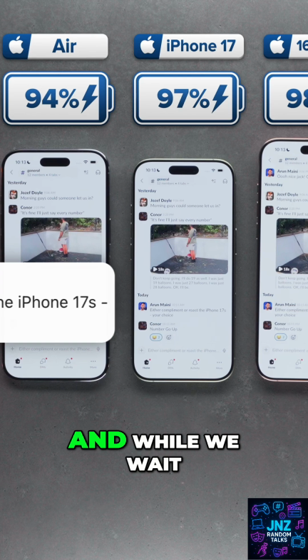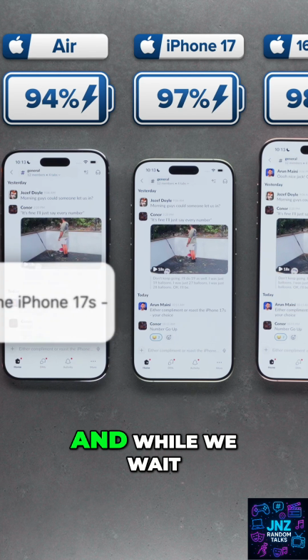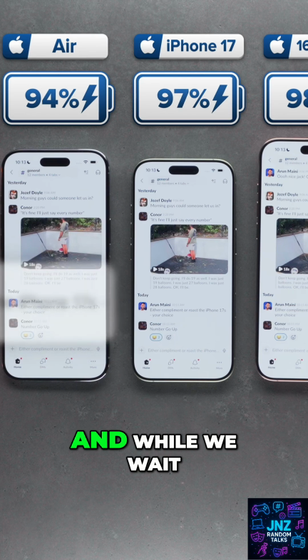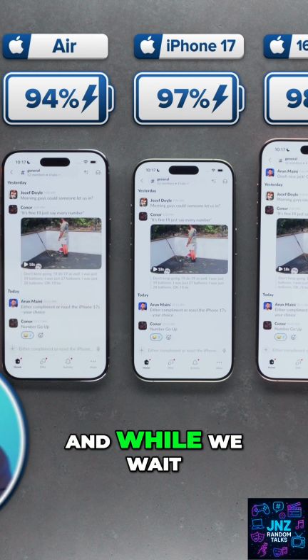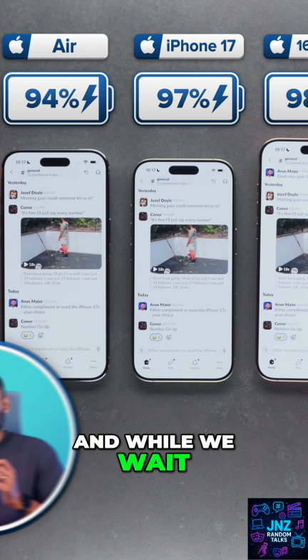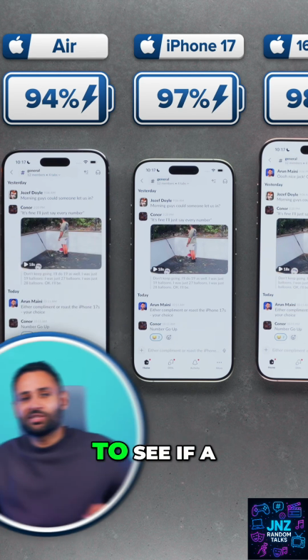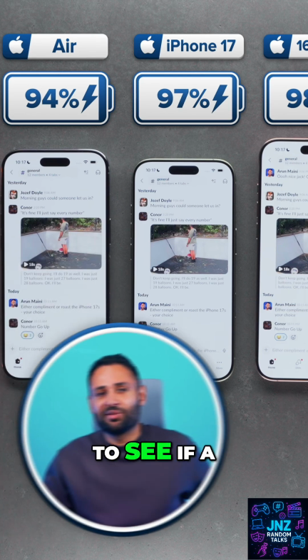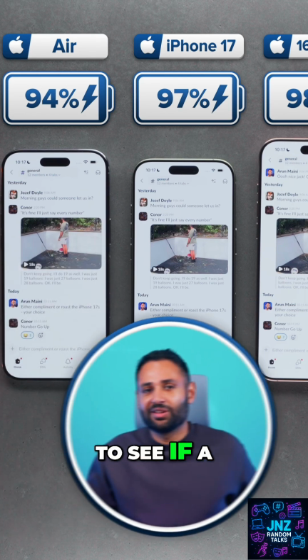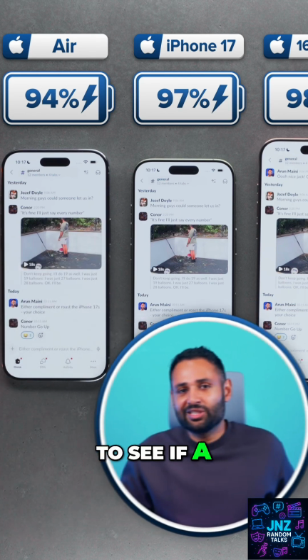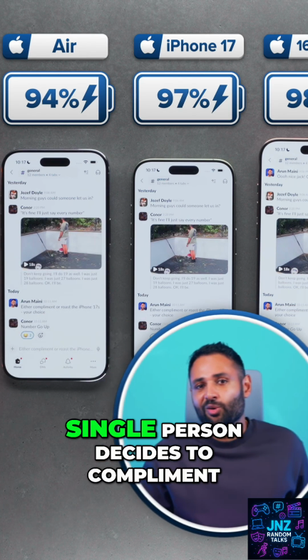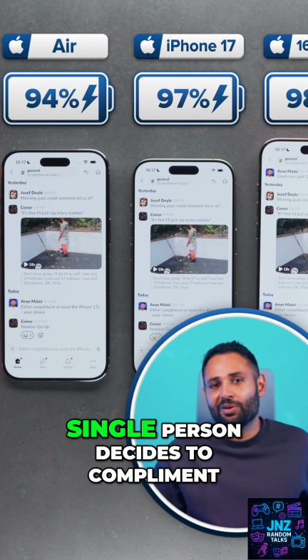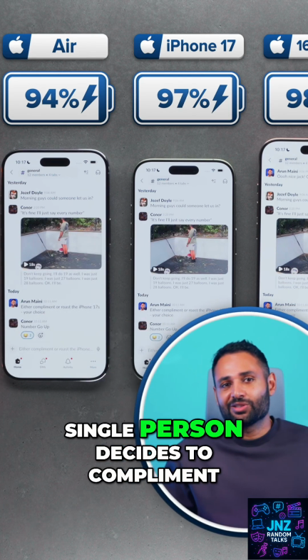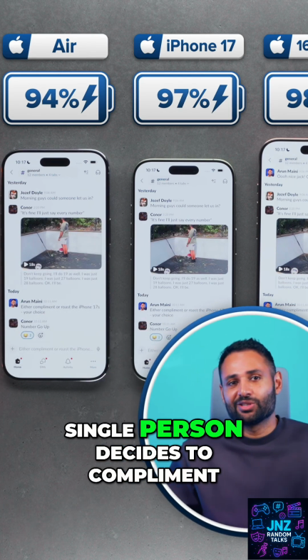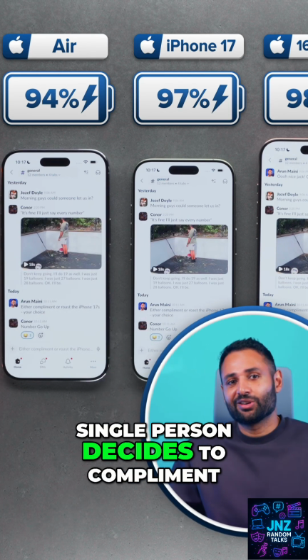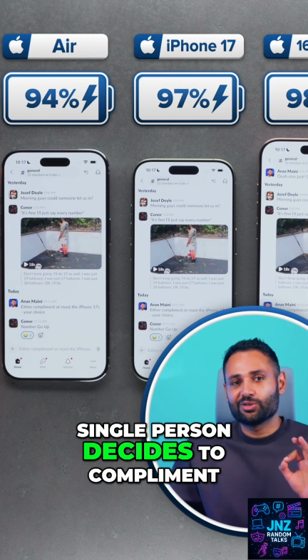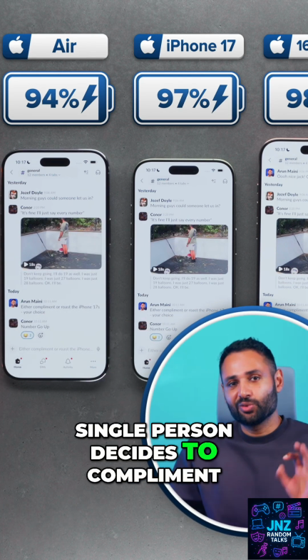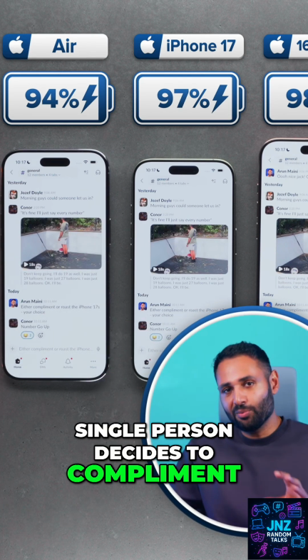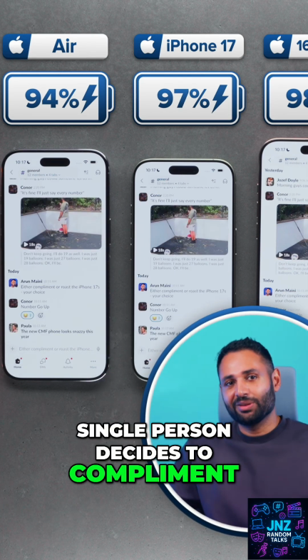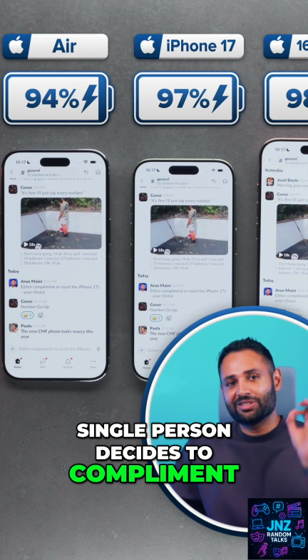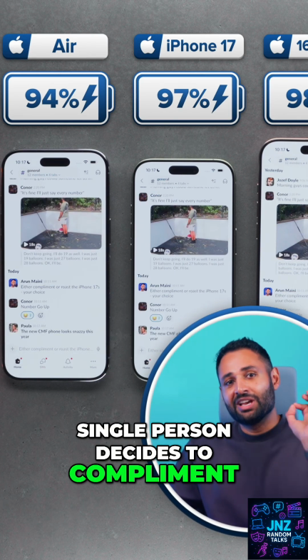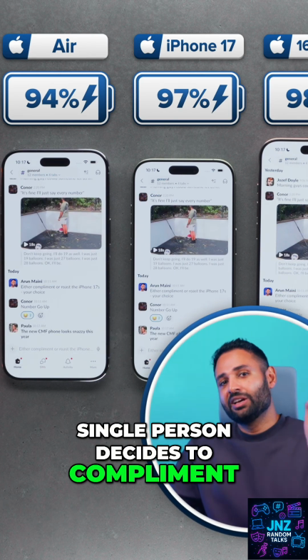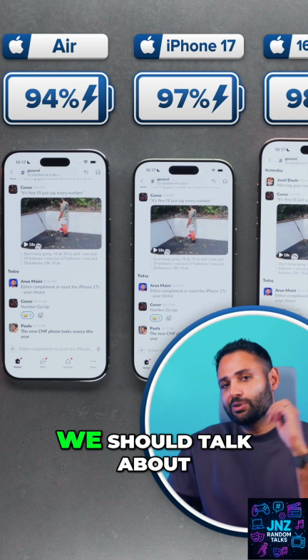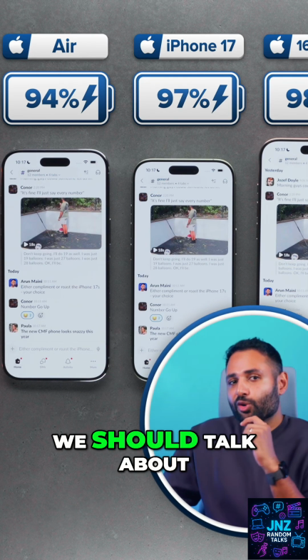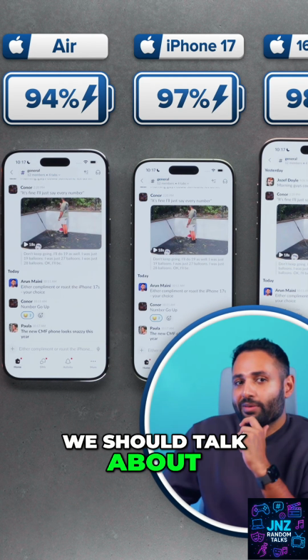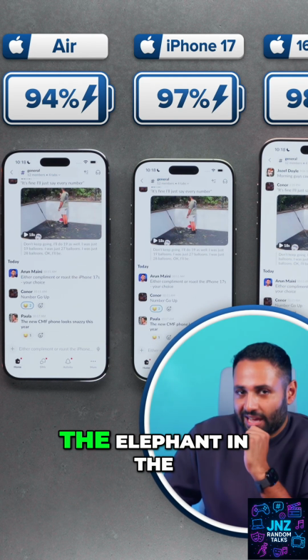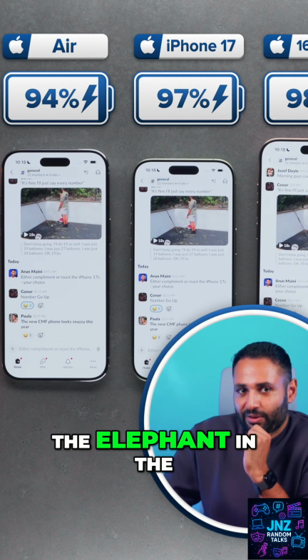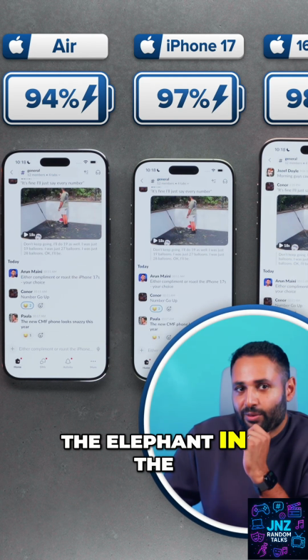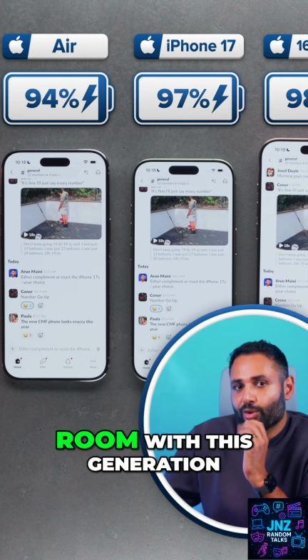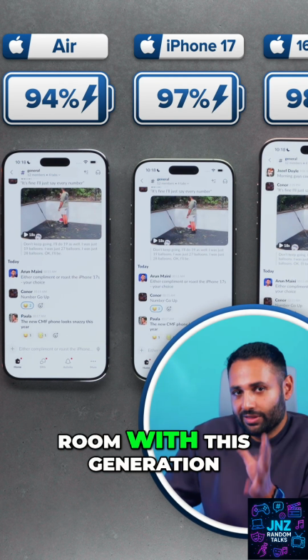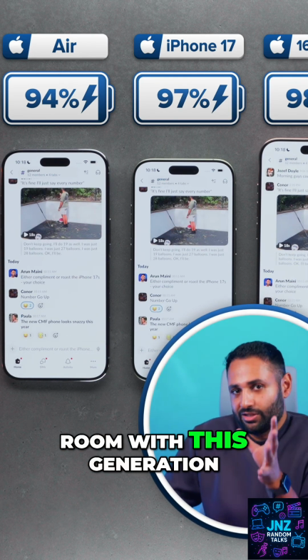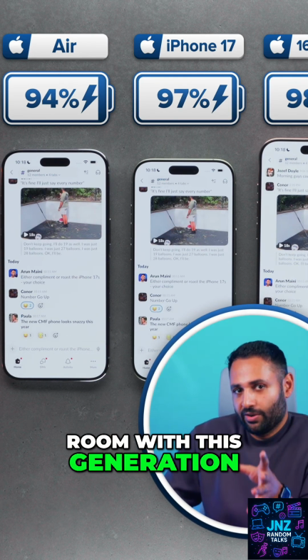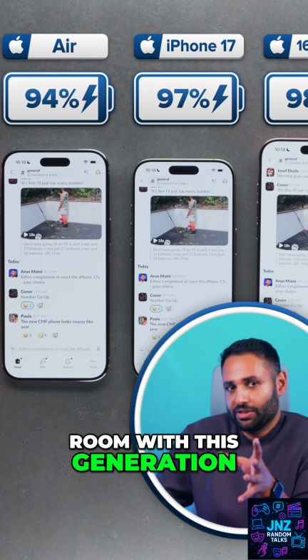While we wait to see if a single person decides to compliment, we should talk about the elephant in the room with this generation.